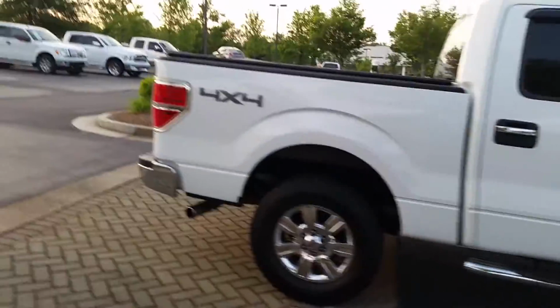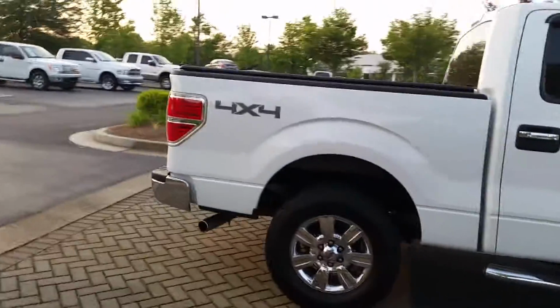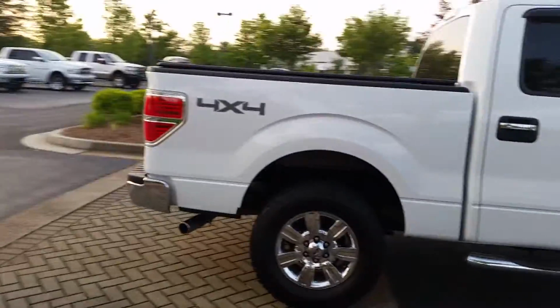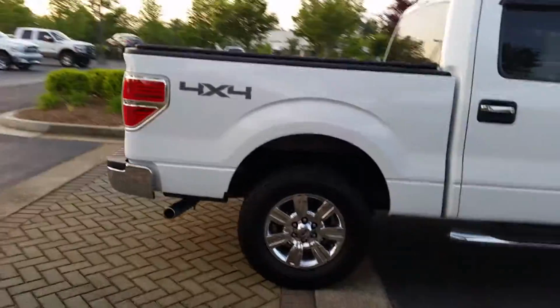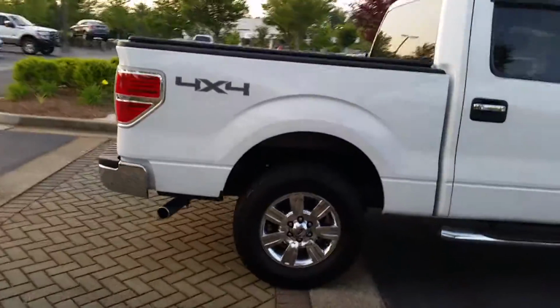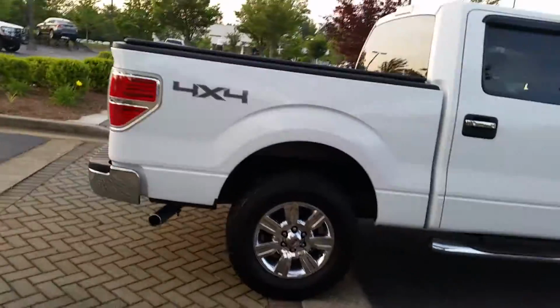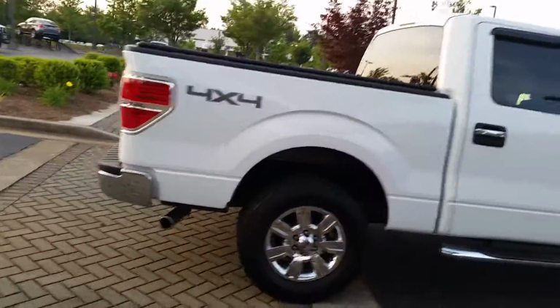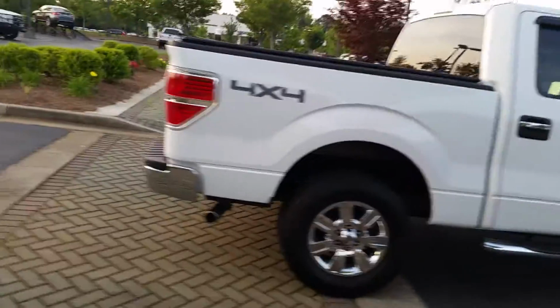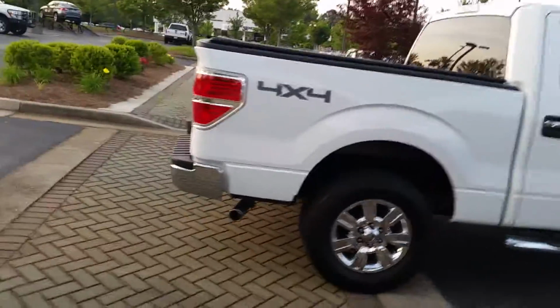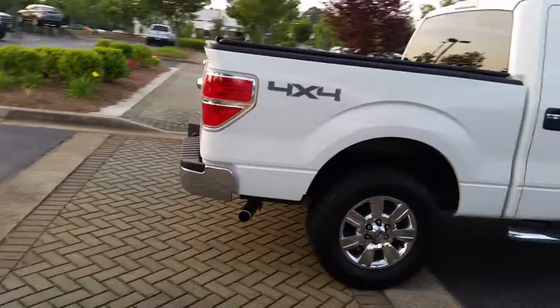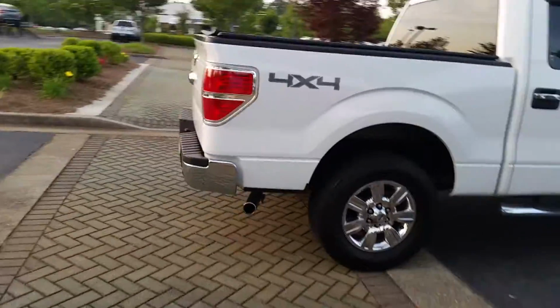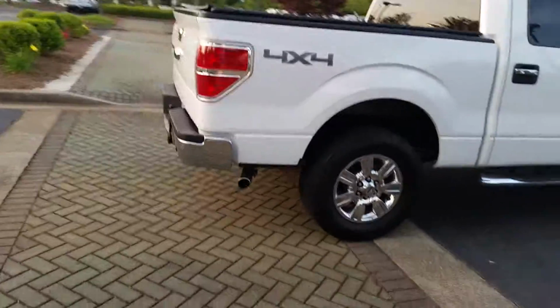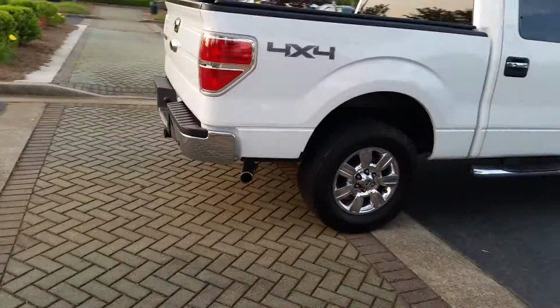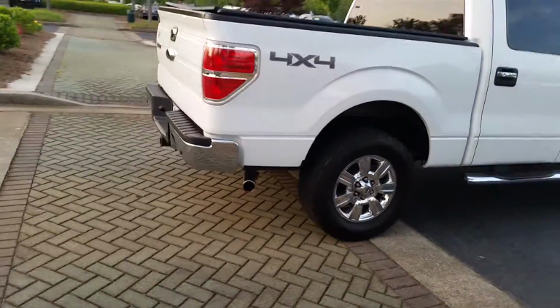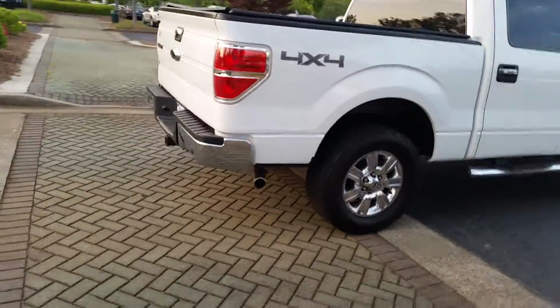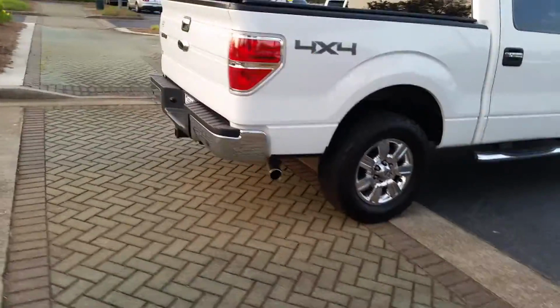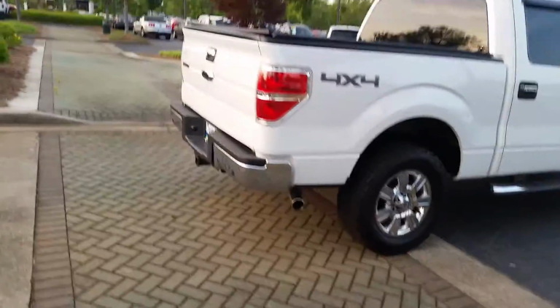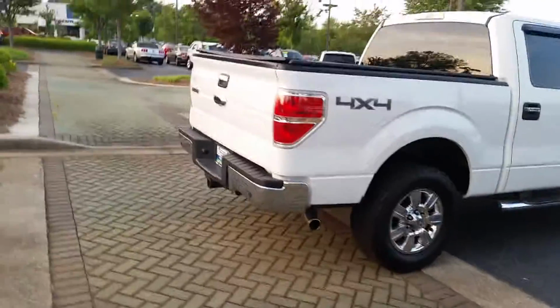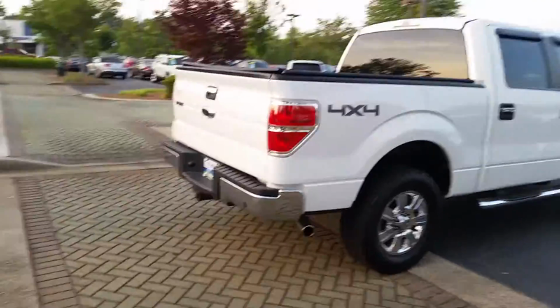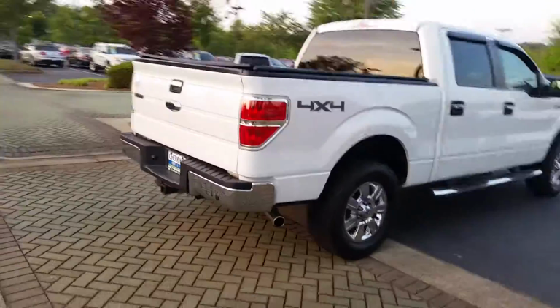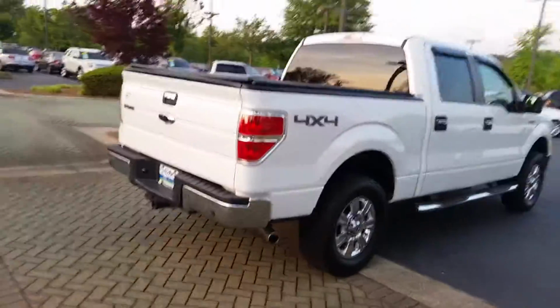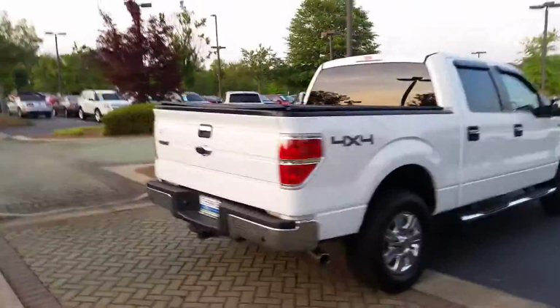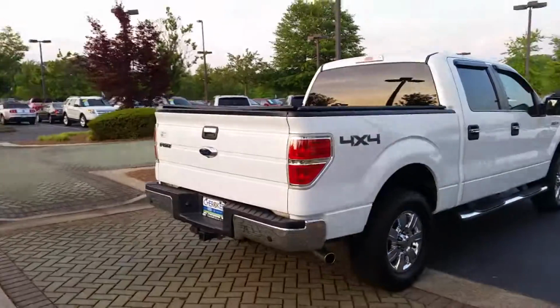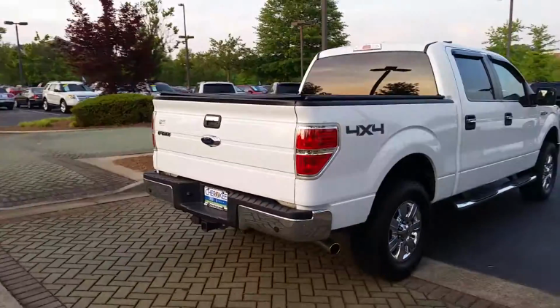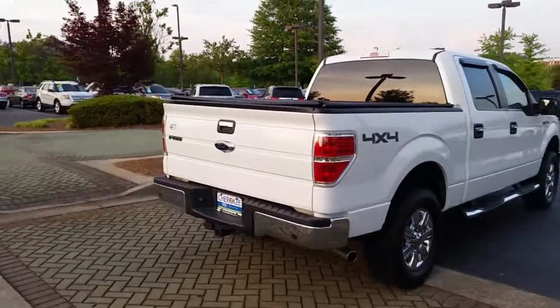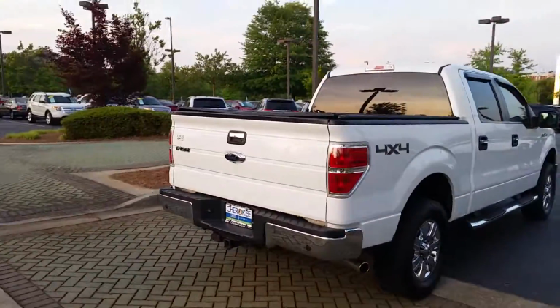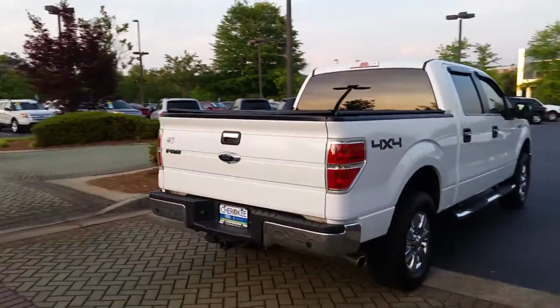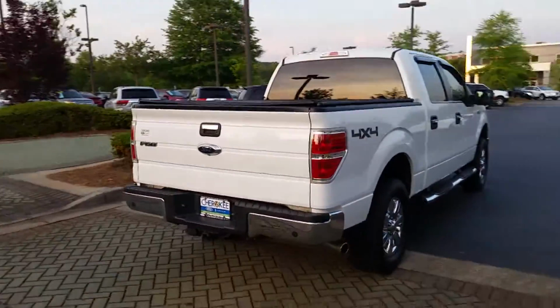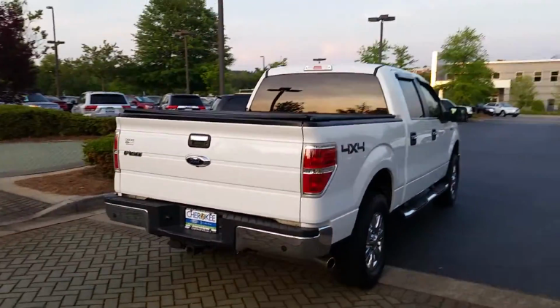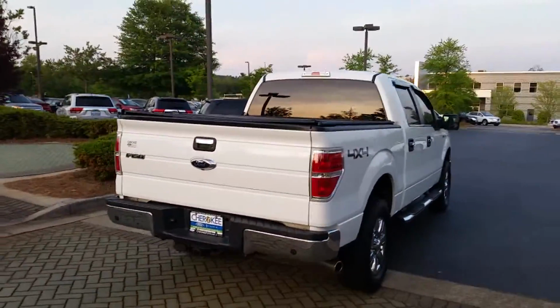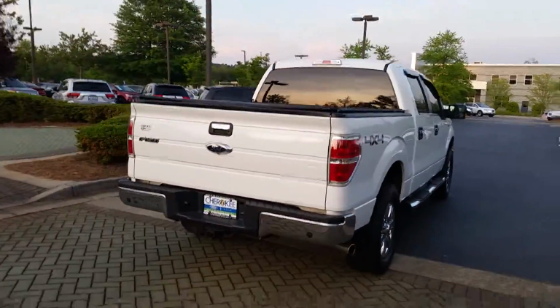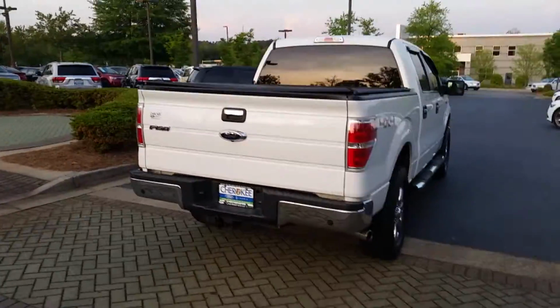The internet price on this vehicle, which is our very best price, is $17,990. I know you asked me about that.